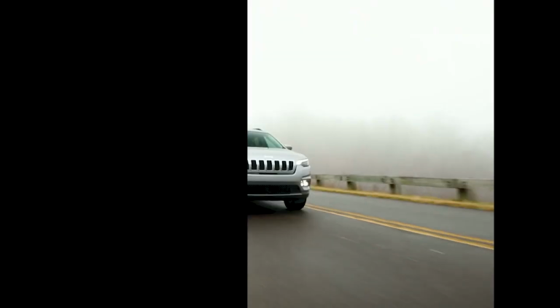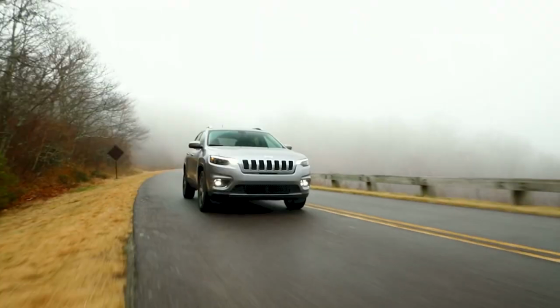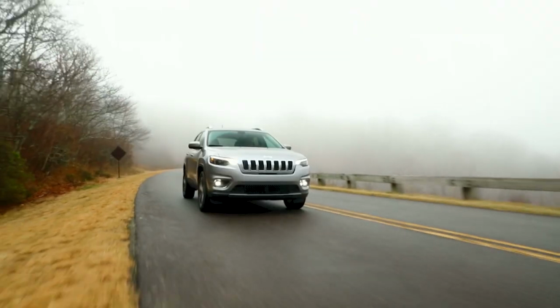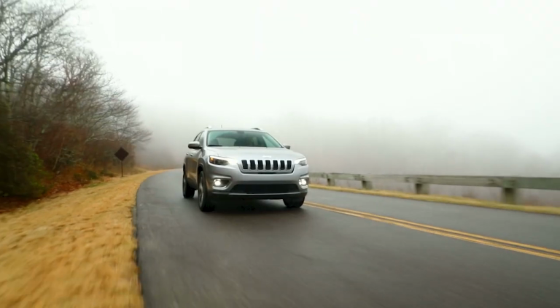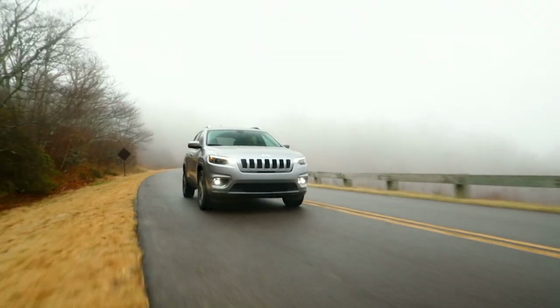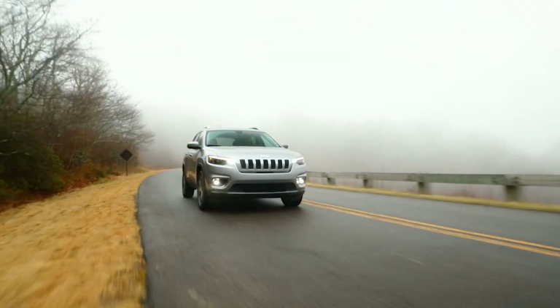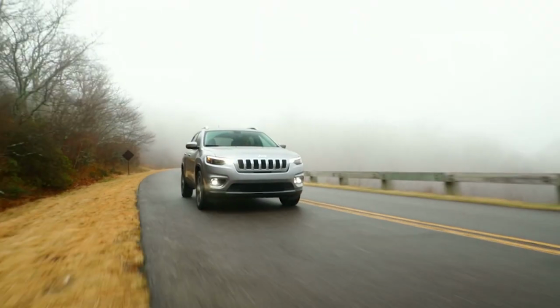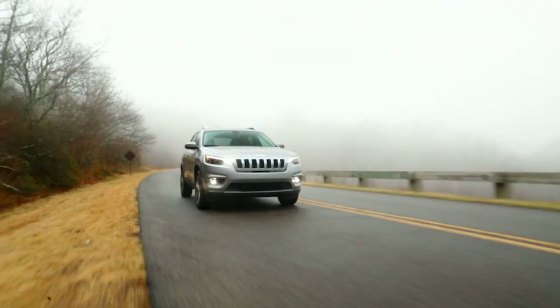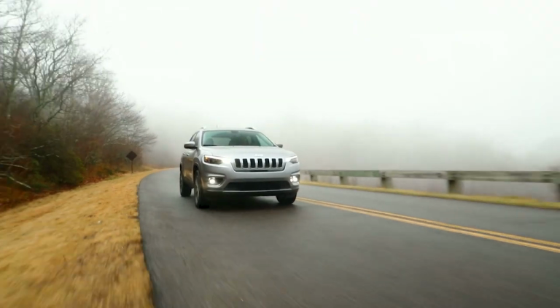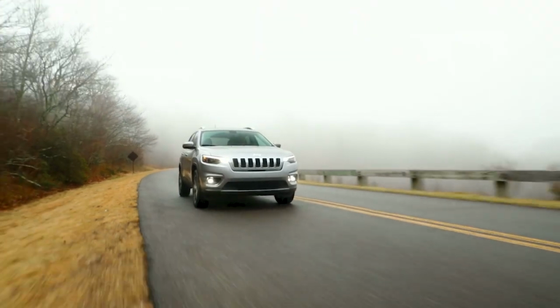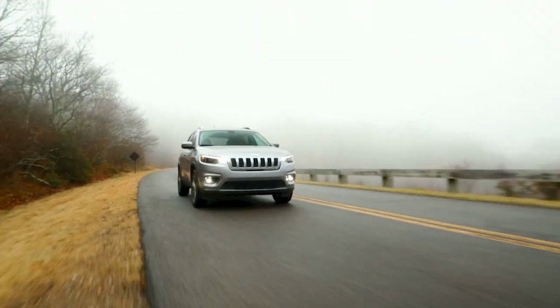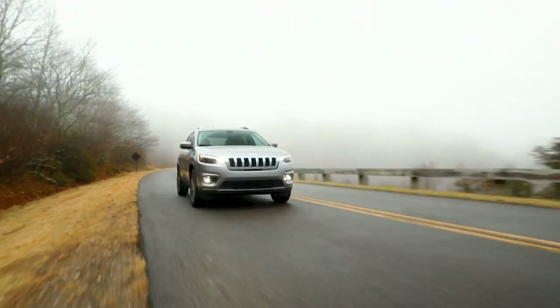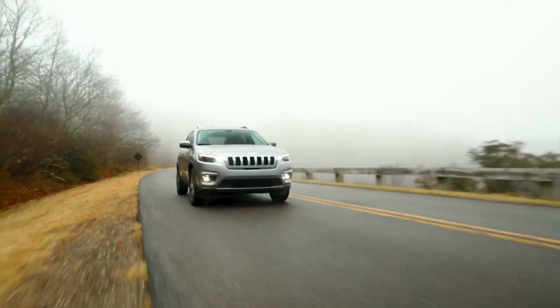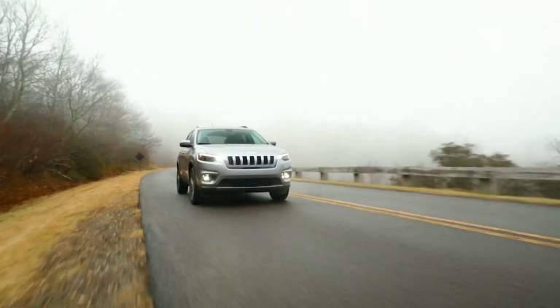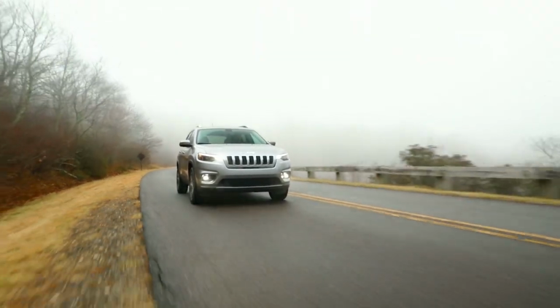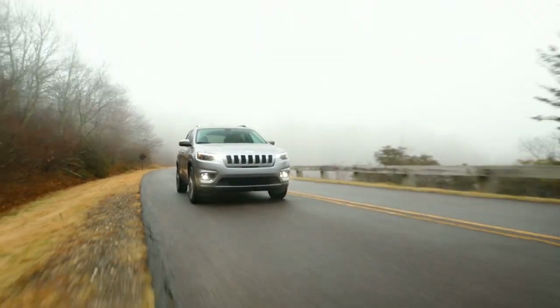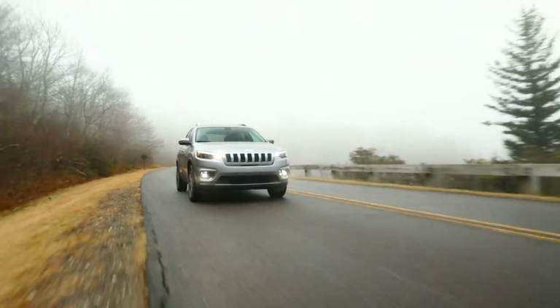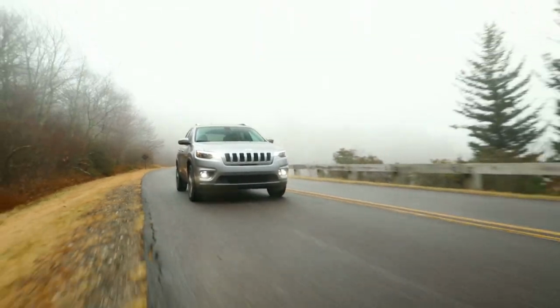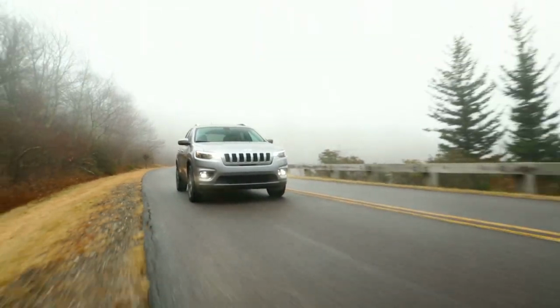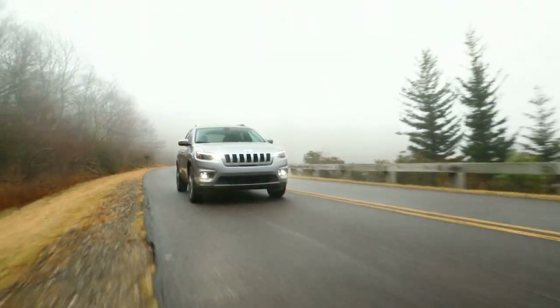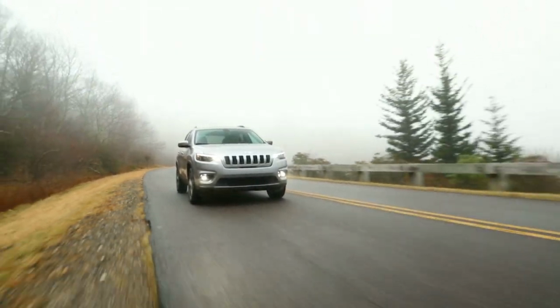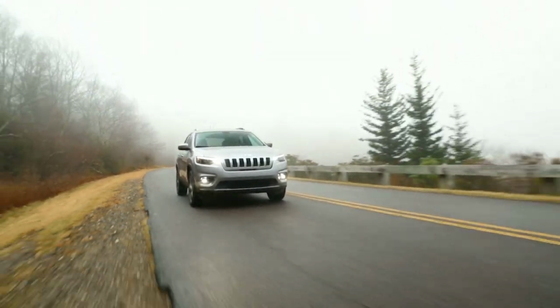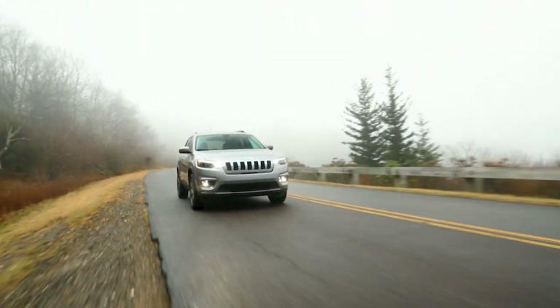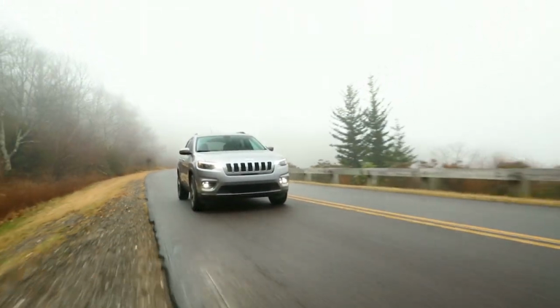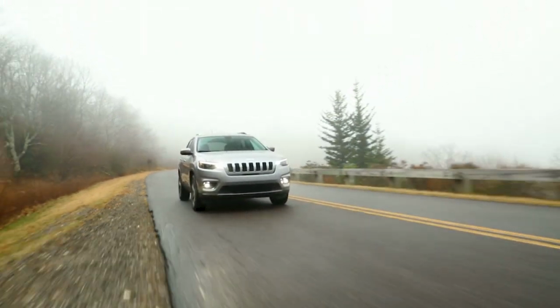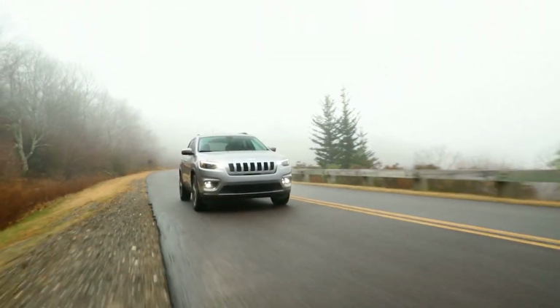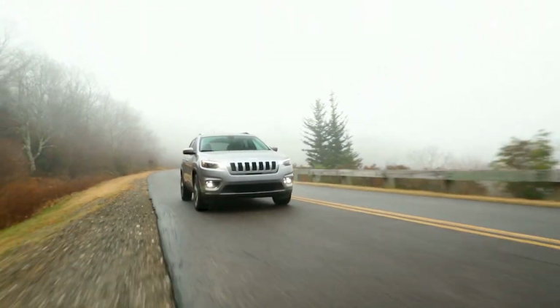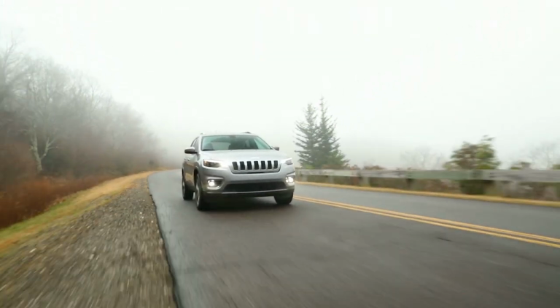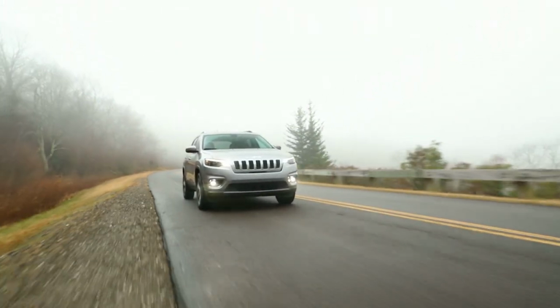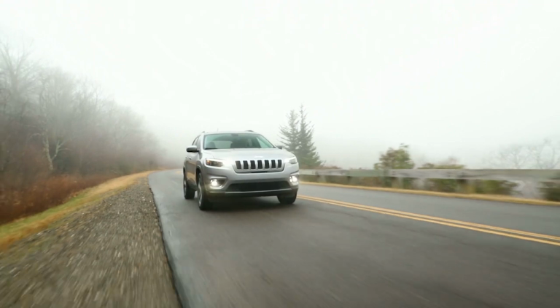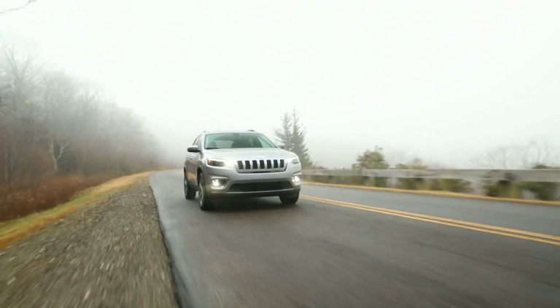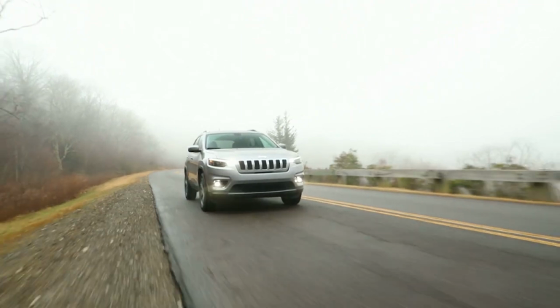Here's hoping you'll never have to, but just in case, let's talk about changing a flat tire.